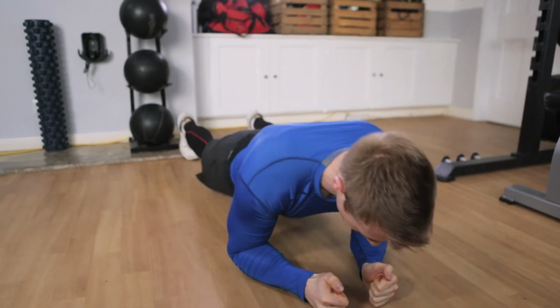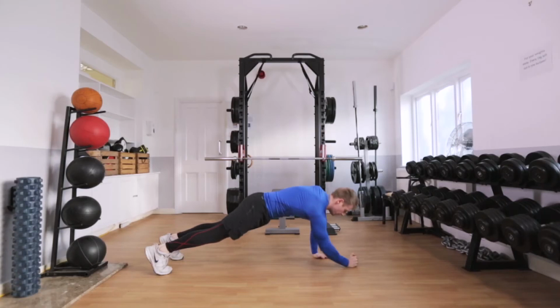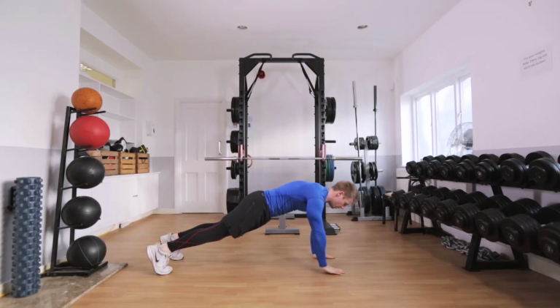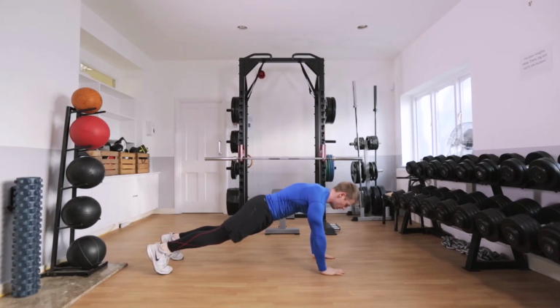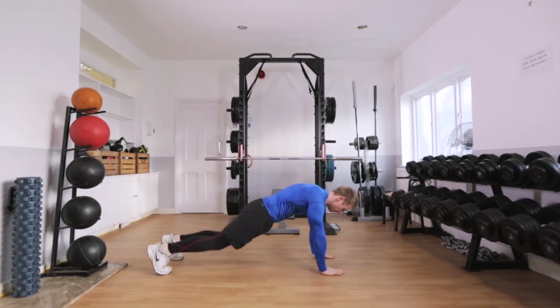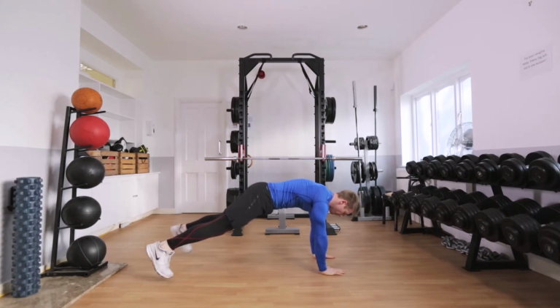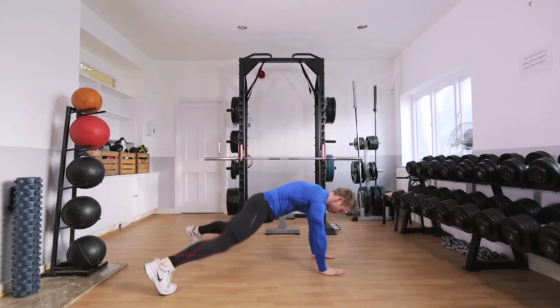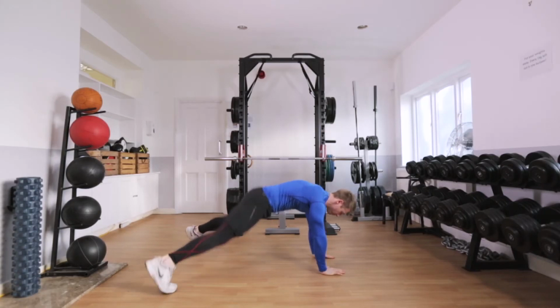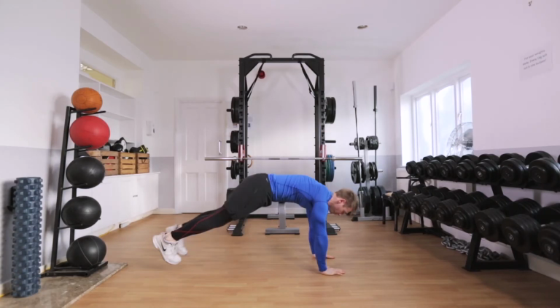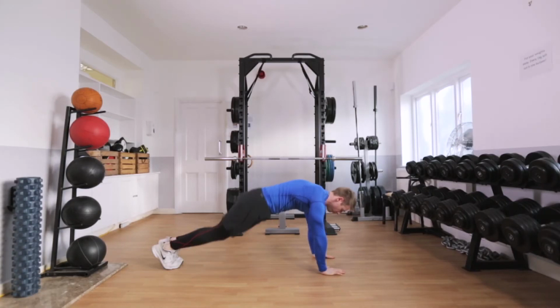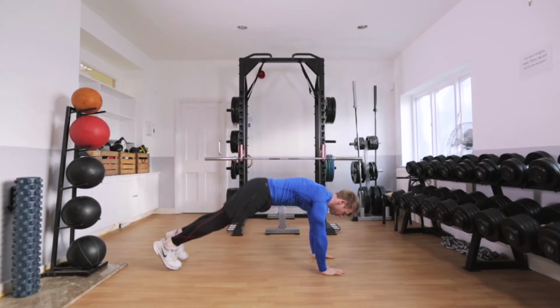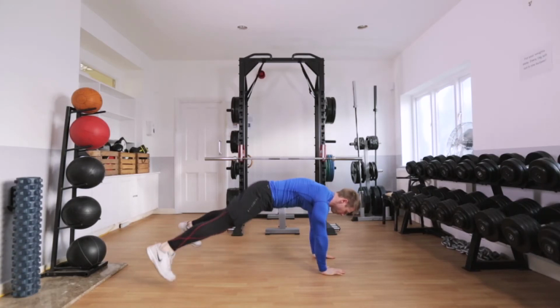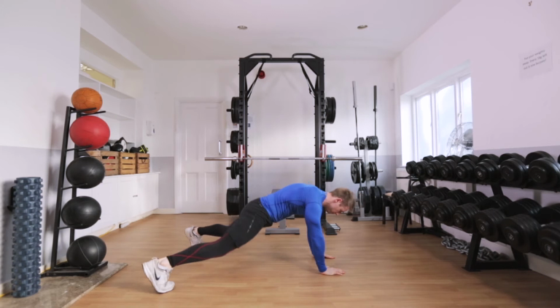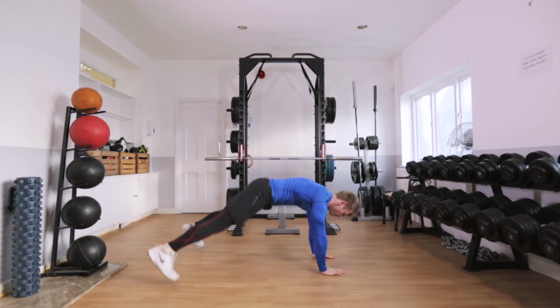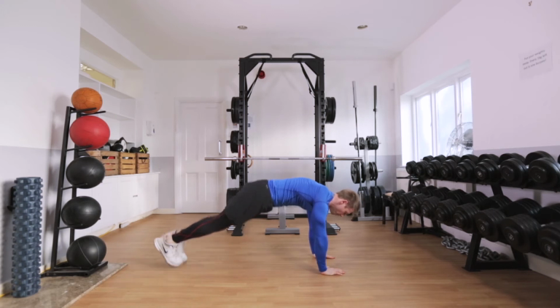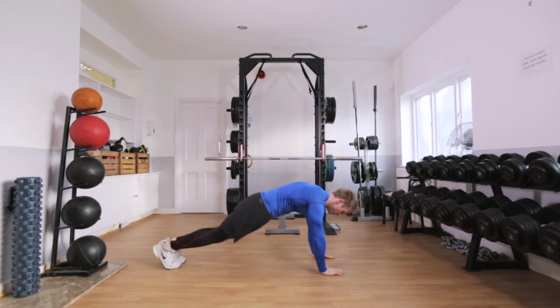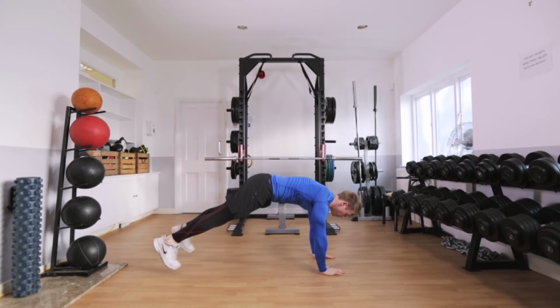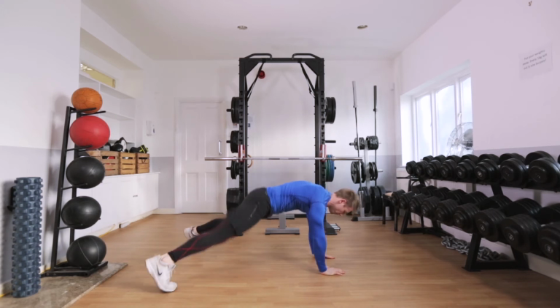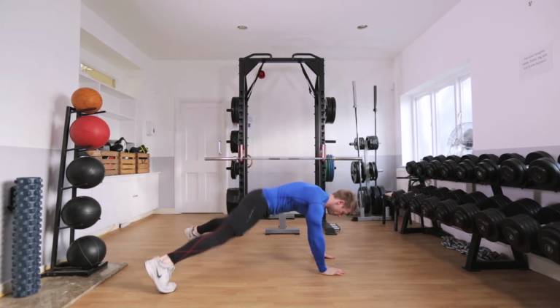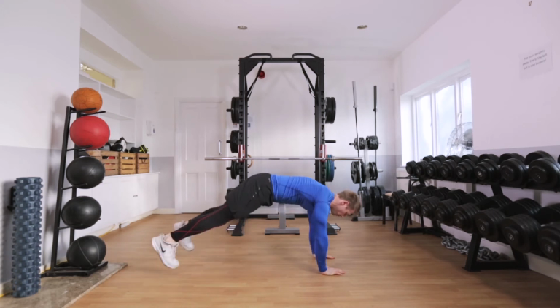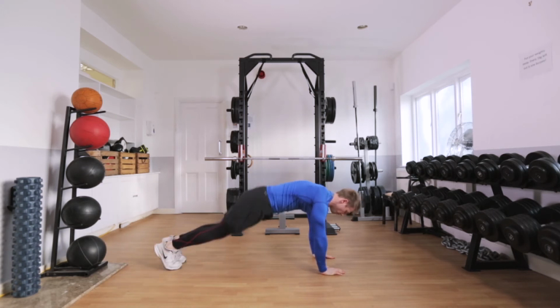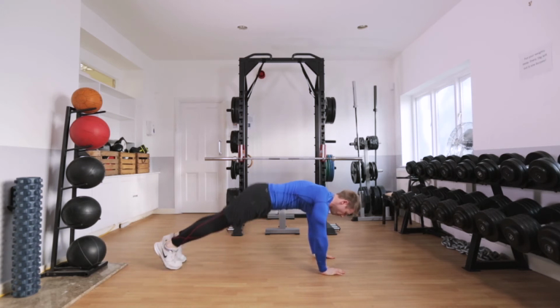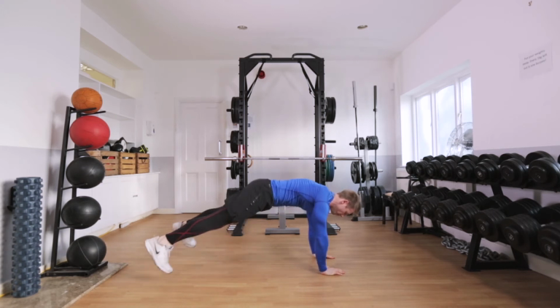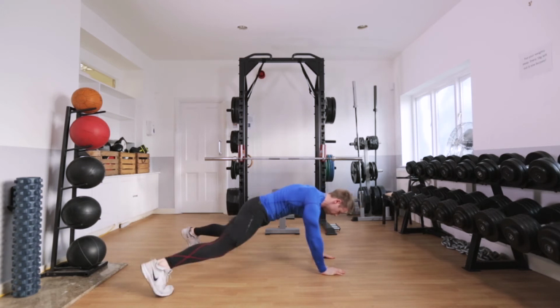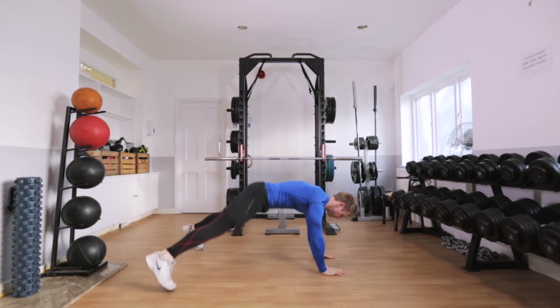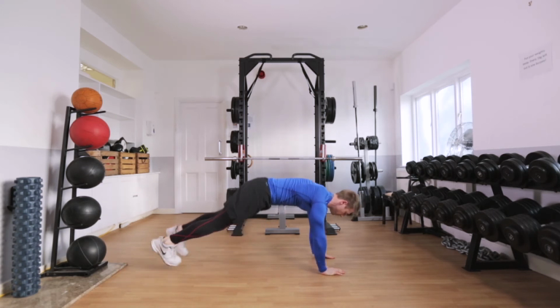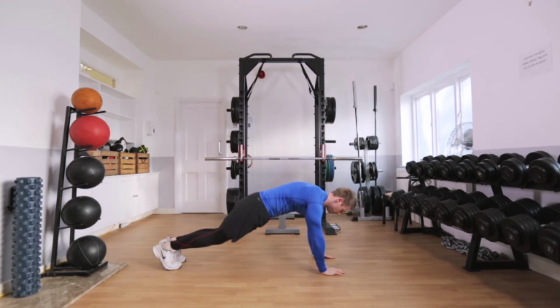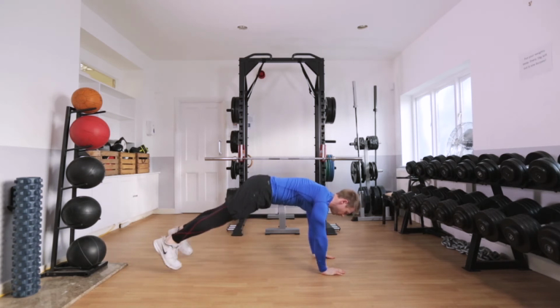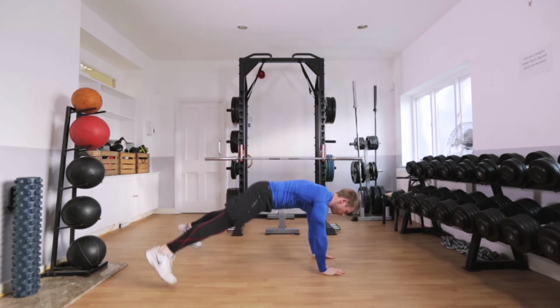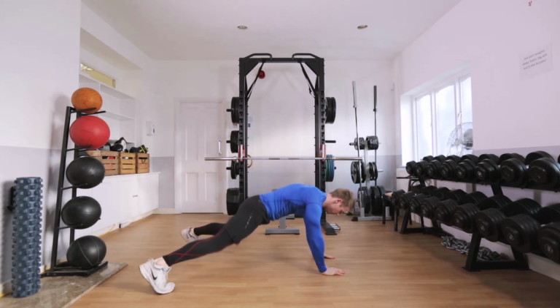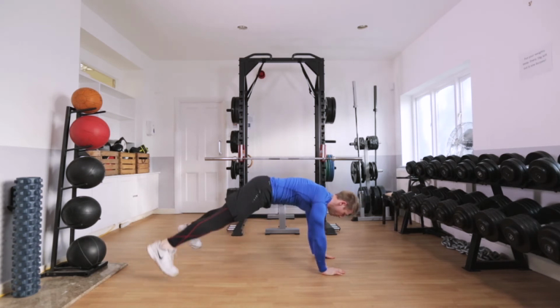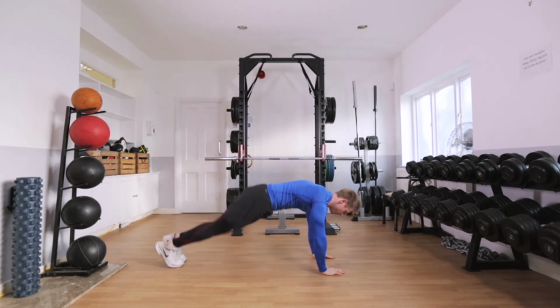To add a cardio element to this exercise, from a straight arm position, jump your feet in and out without raising your hips.